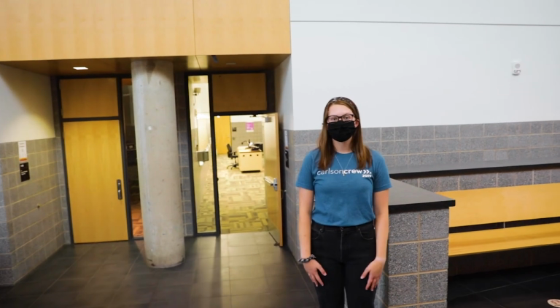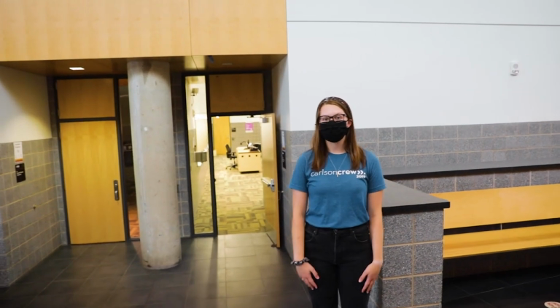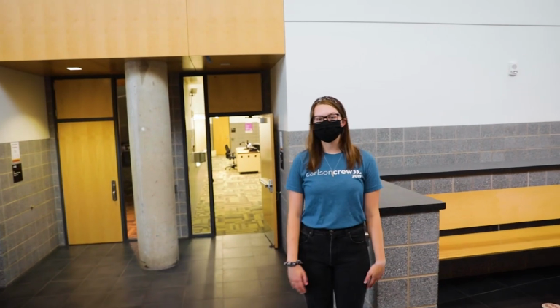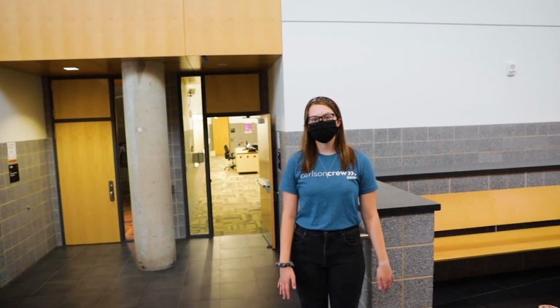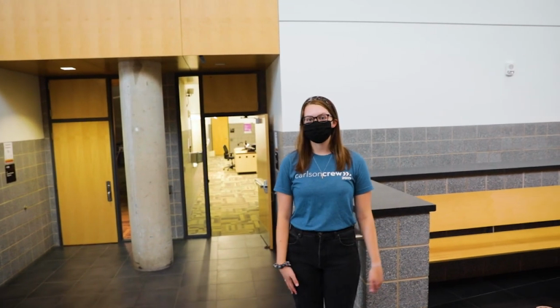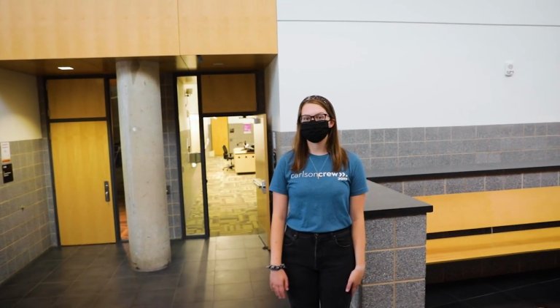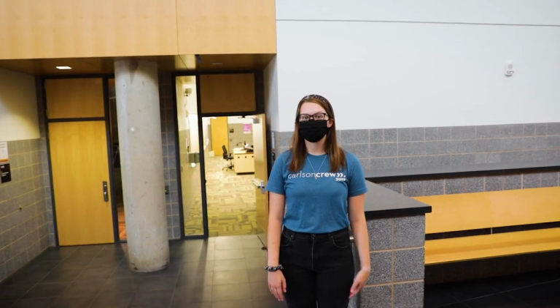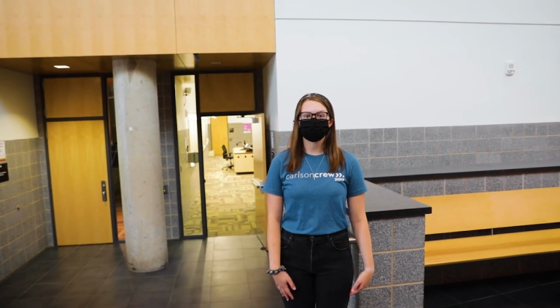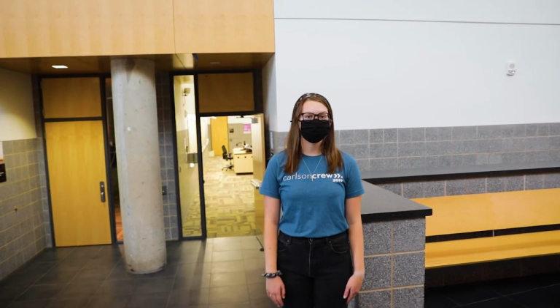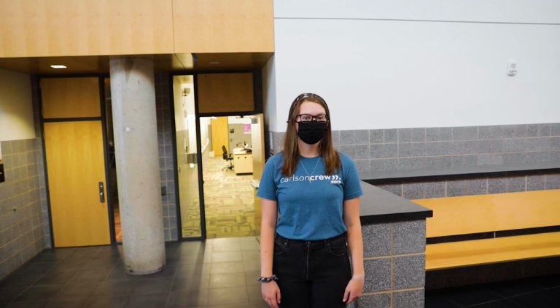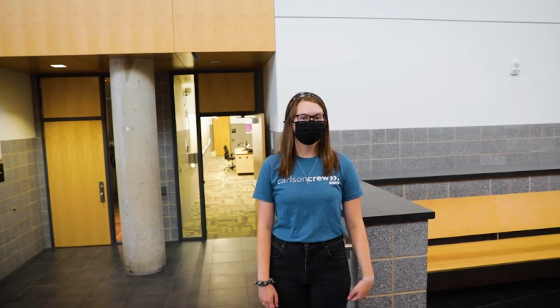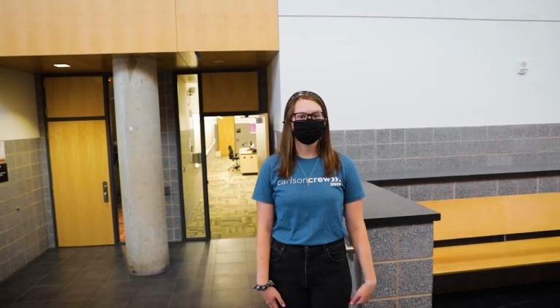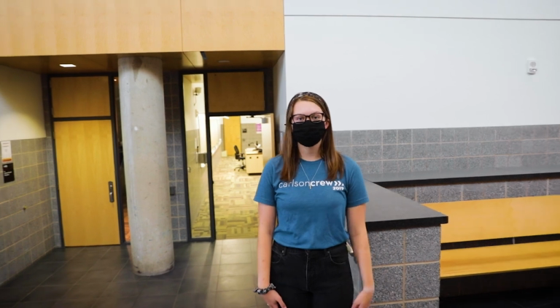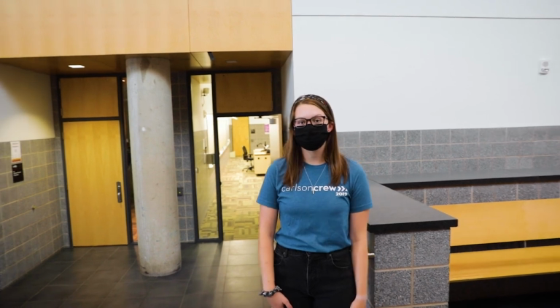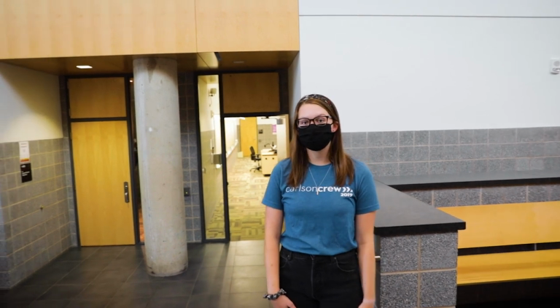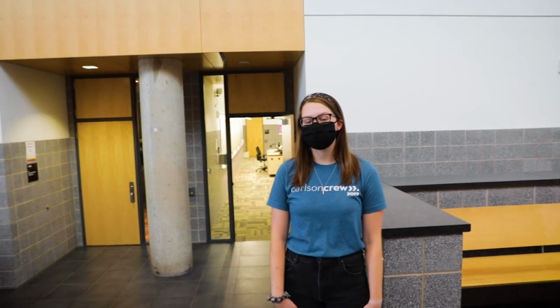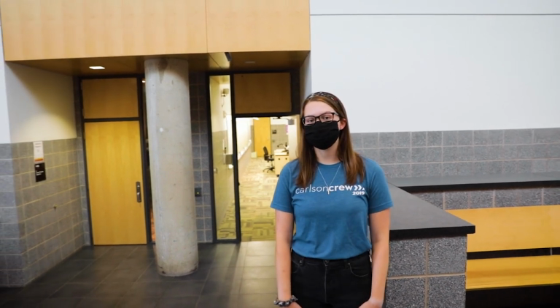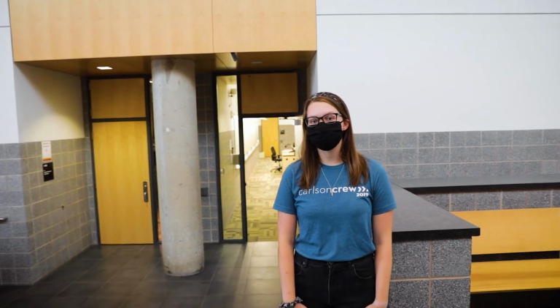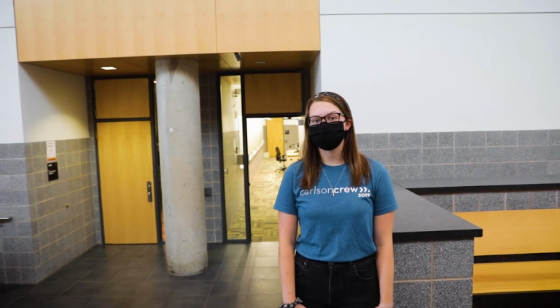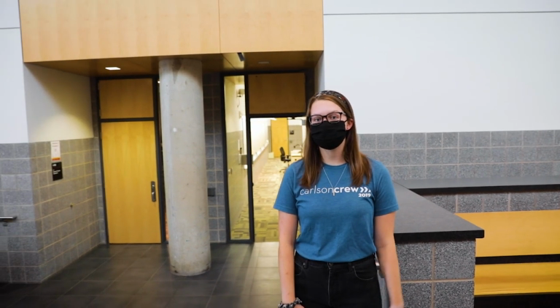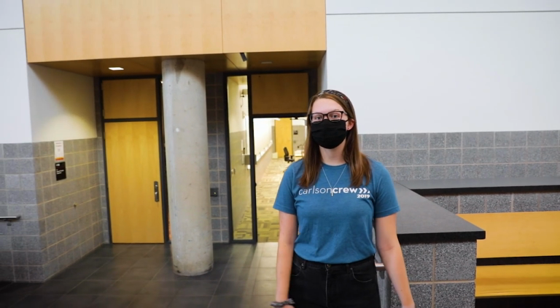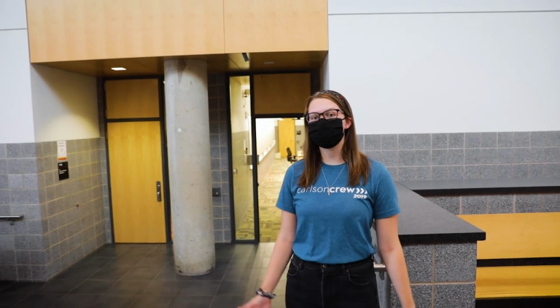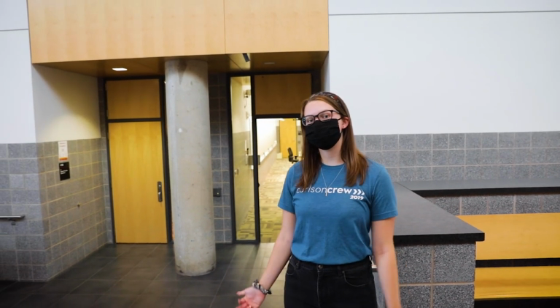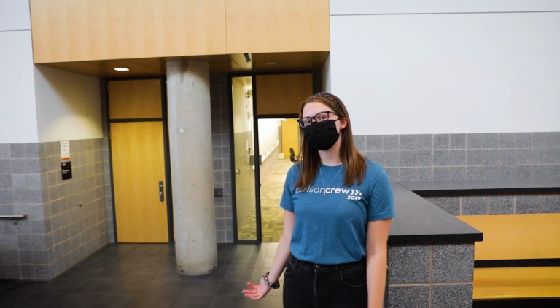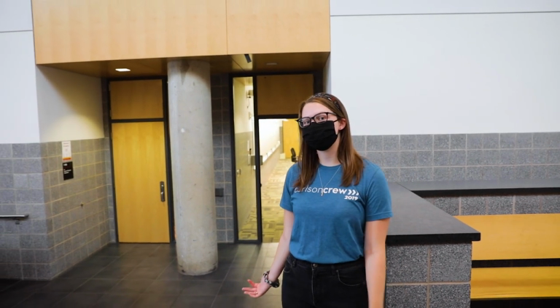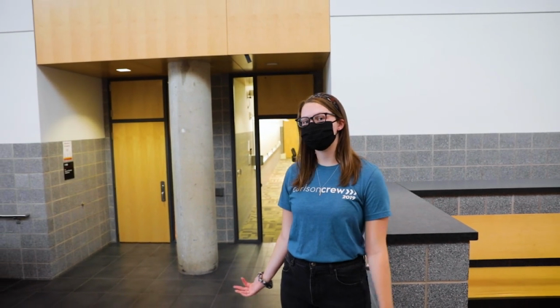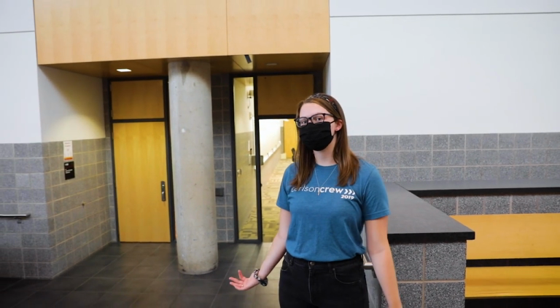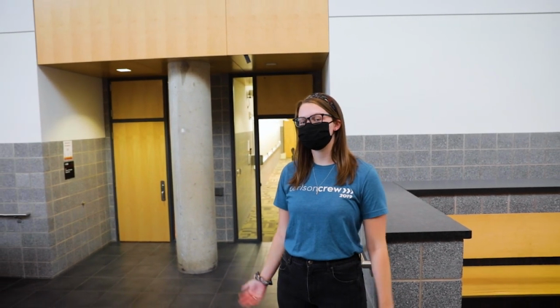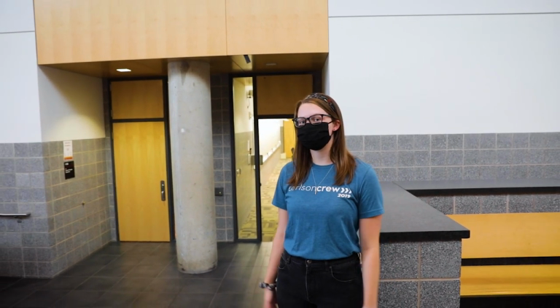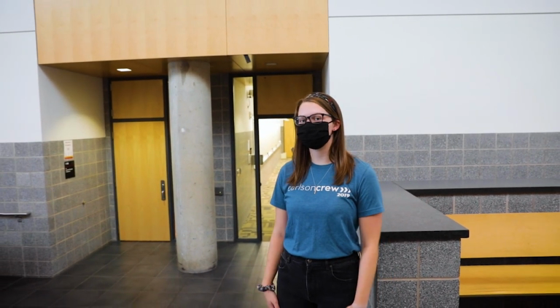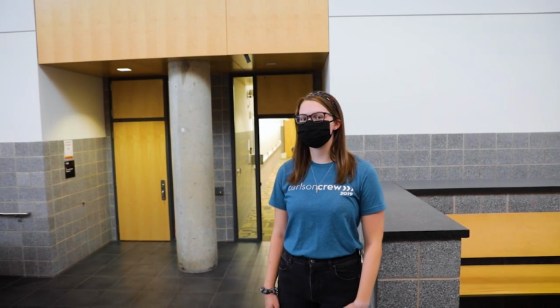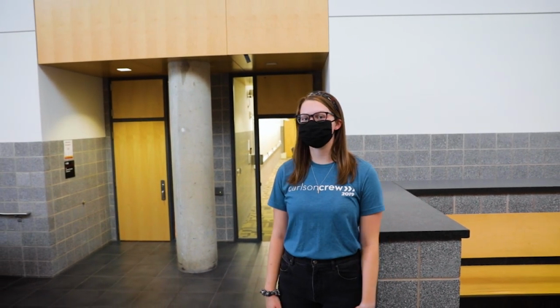Now we're on the main floor of Hanson Hall. This is where all the classrooms are, and right behind me is a typical Hanson Hall classroom.